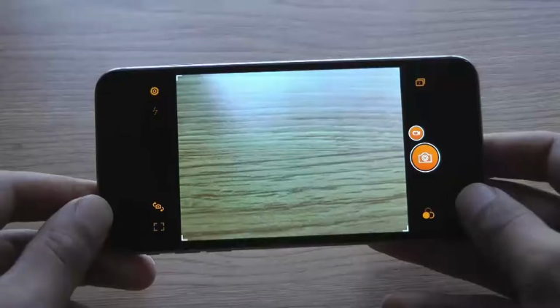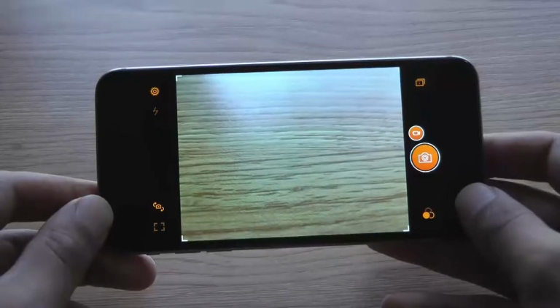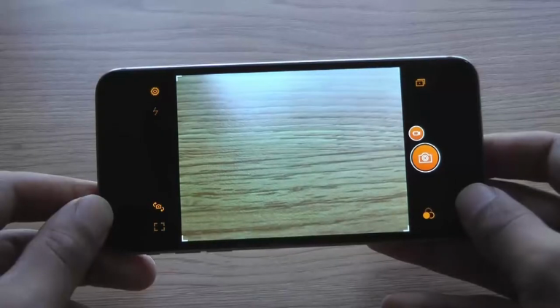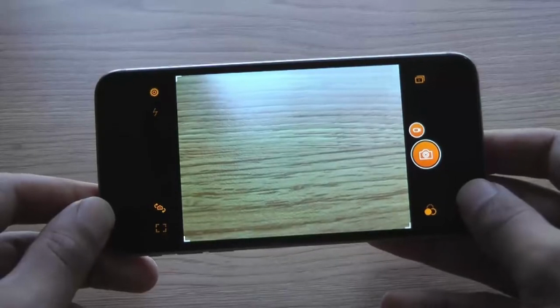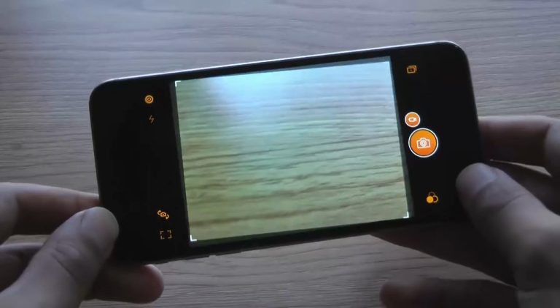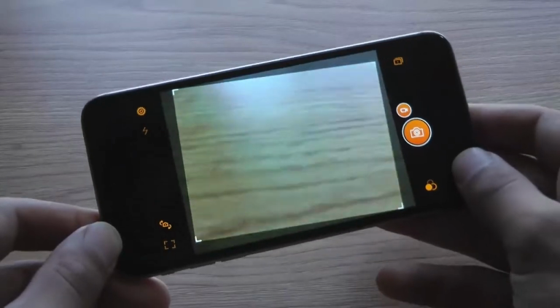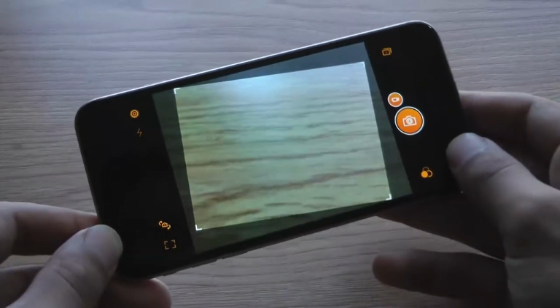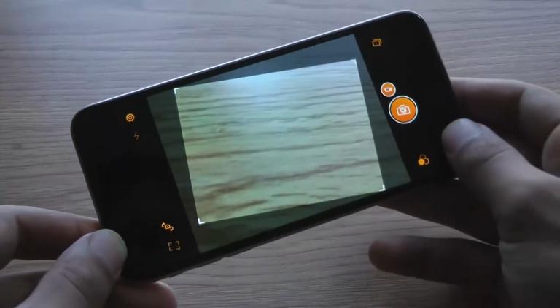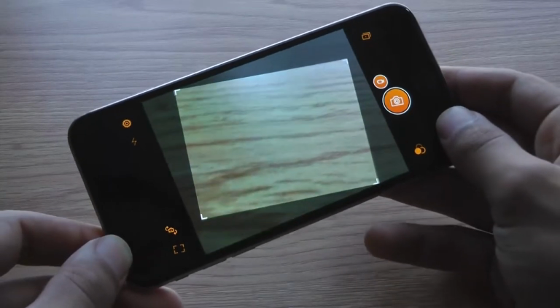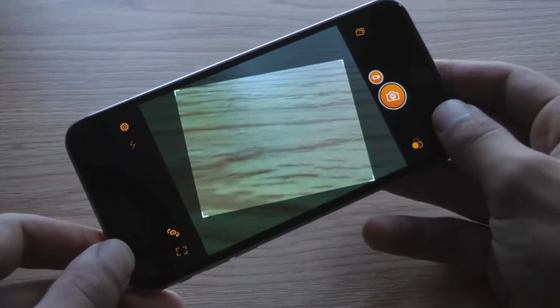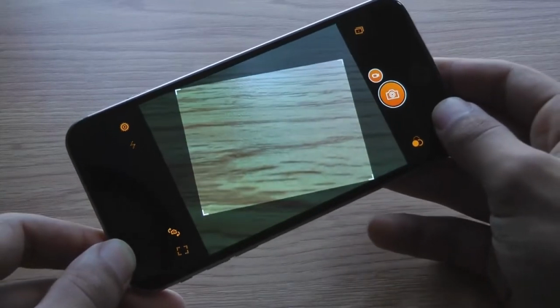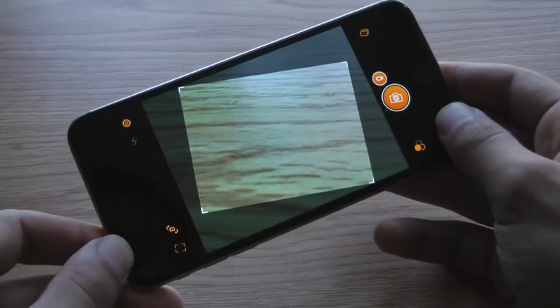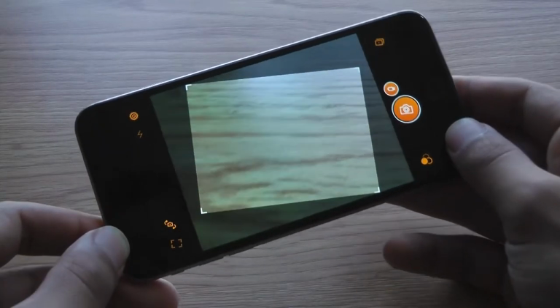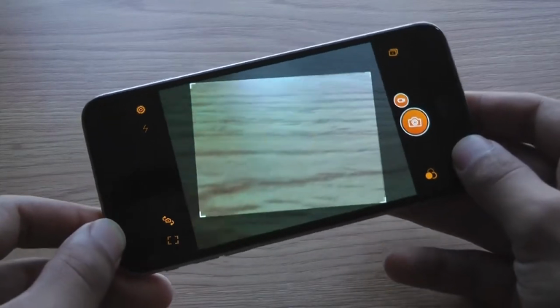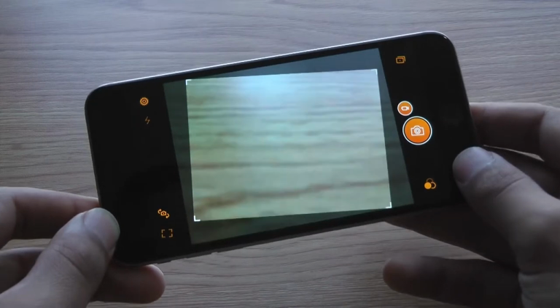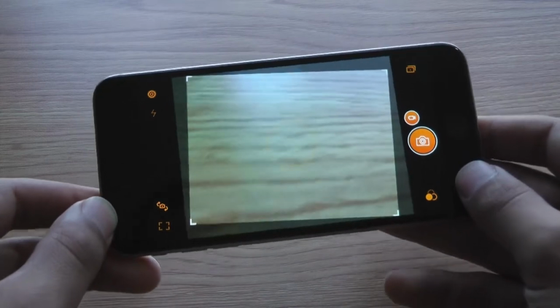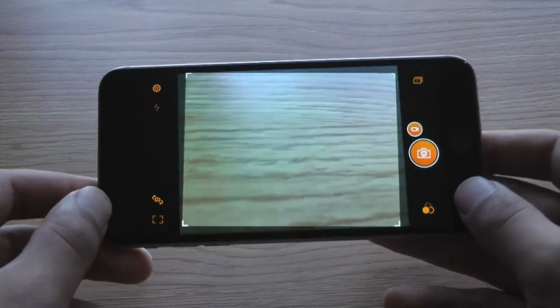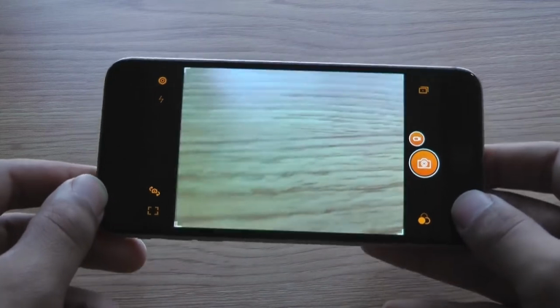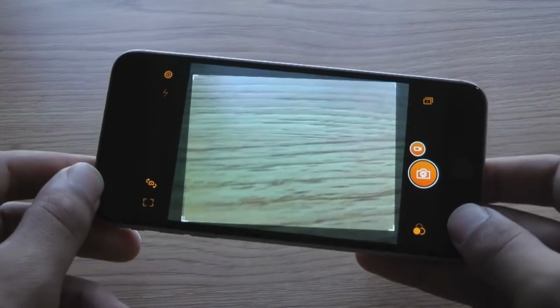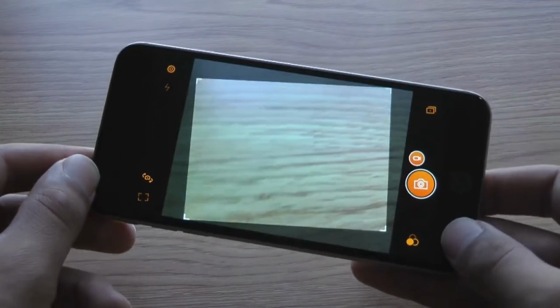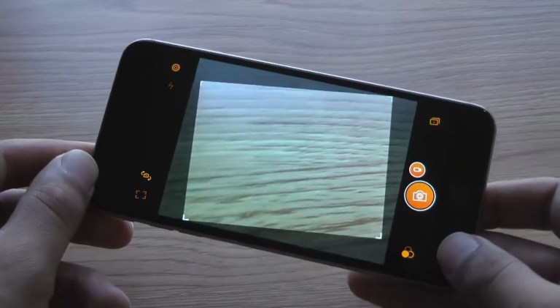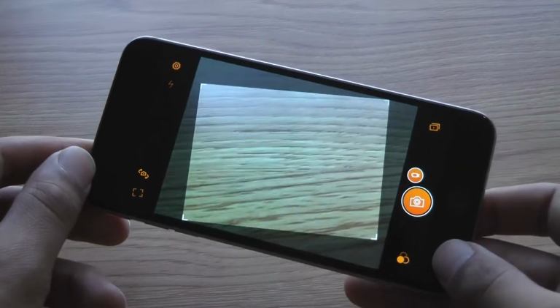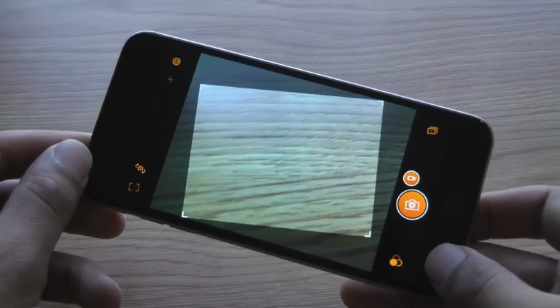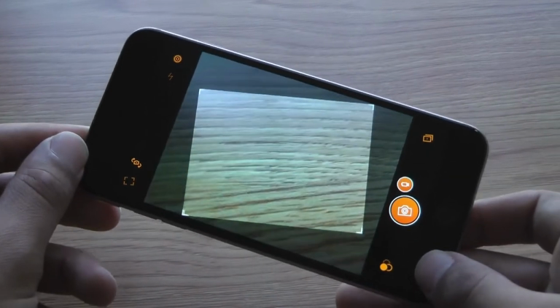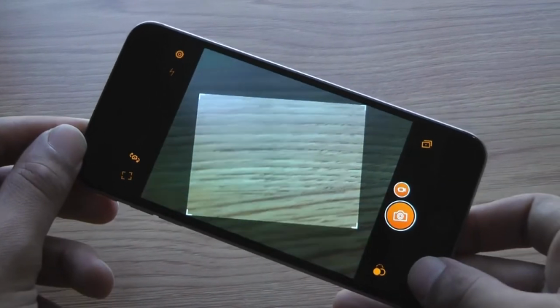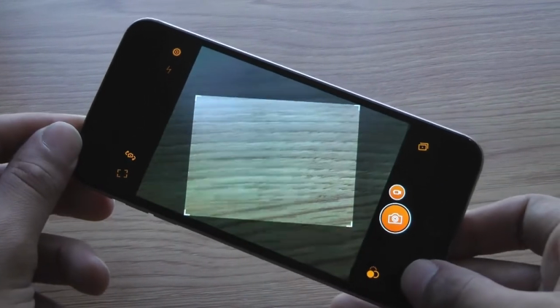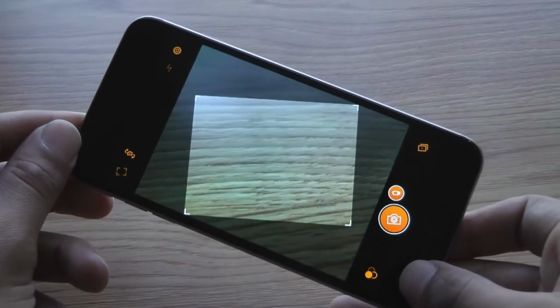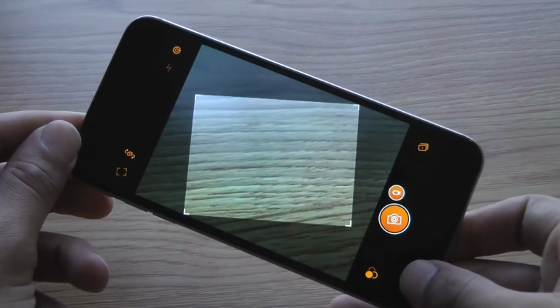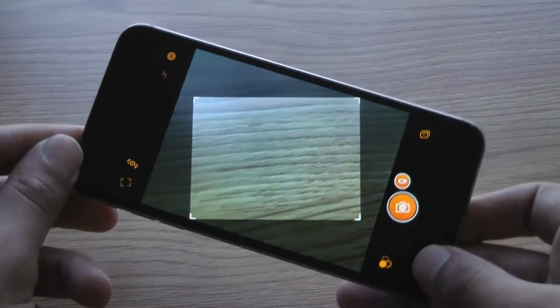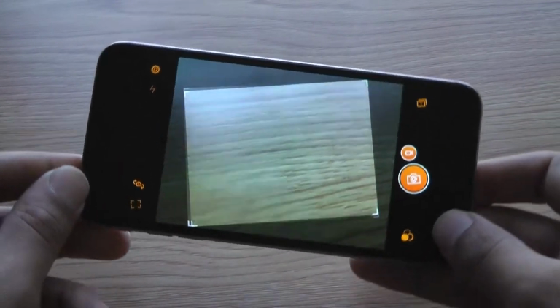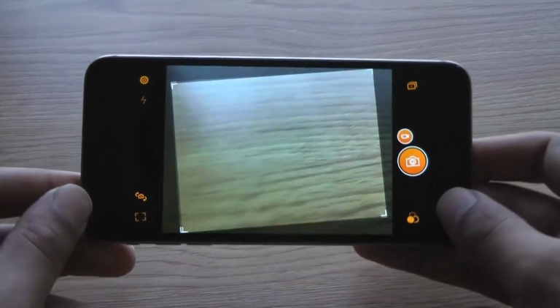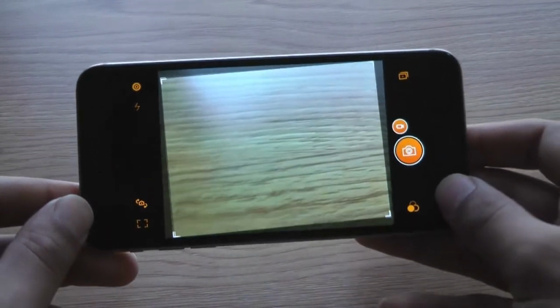But how well does Horizon actually do this? Today I'm going to put it to the test on my iPhone 6 Plus. Let's get started.